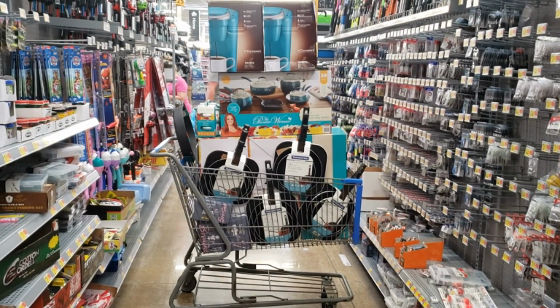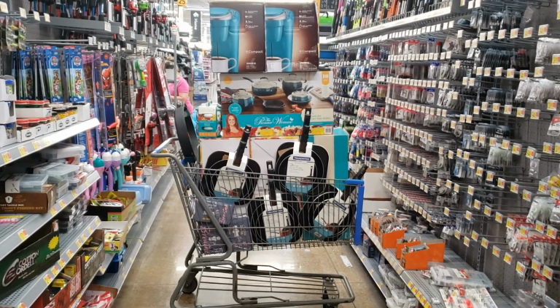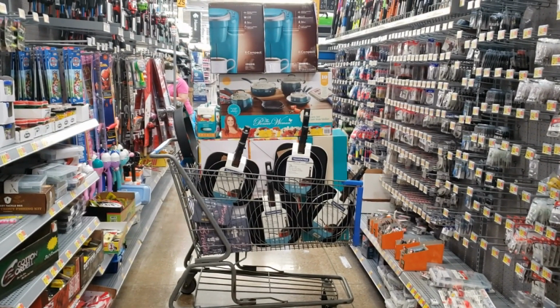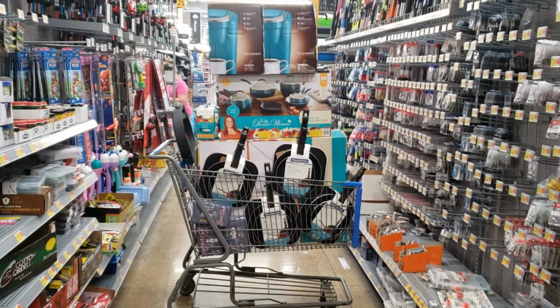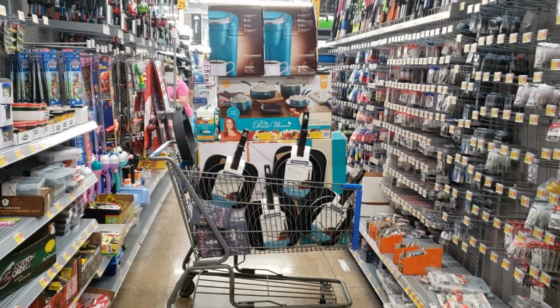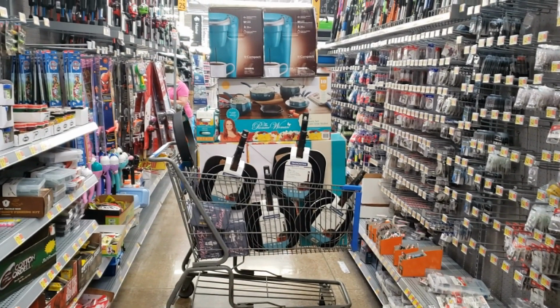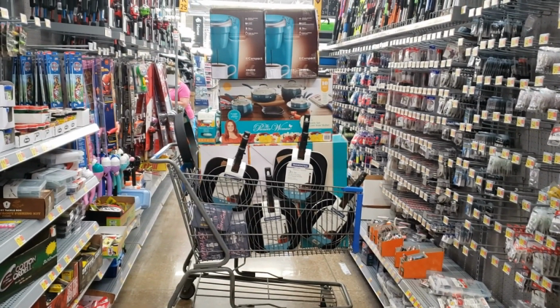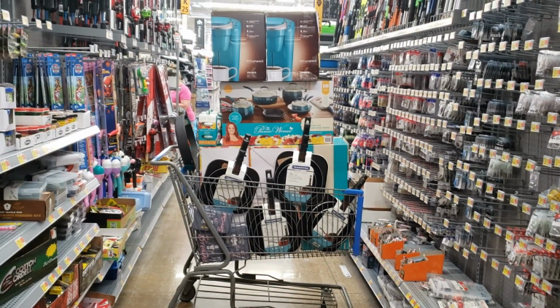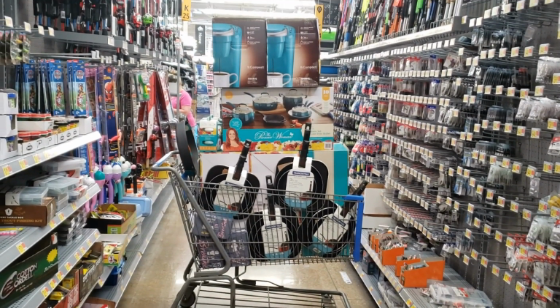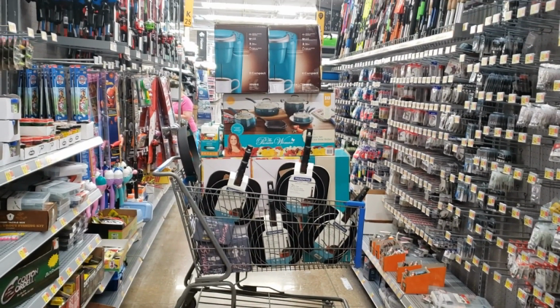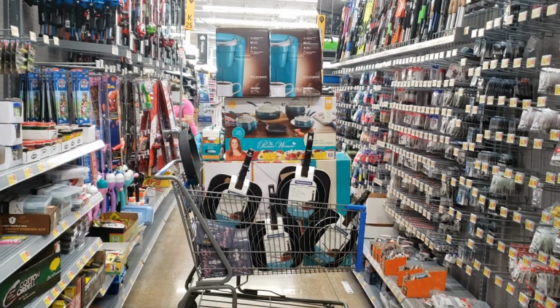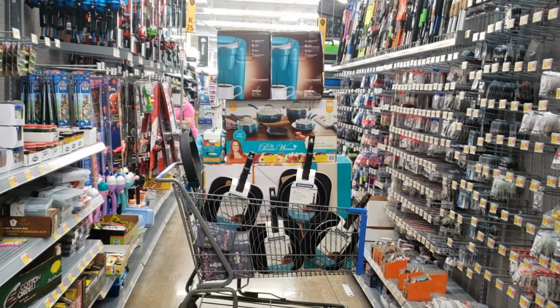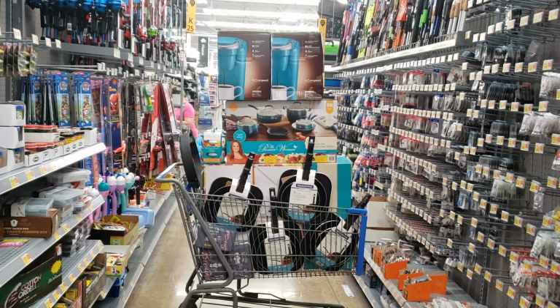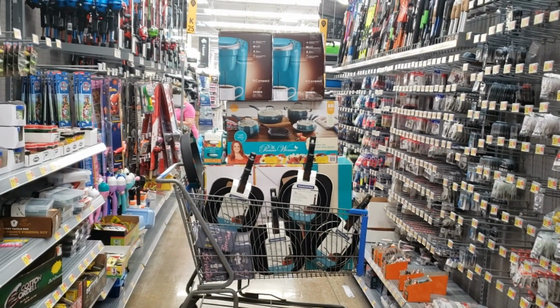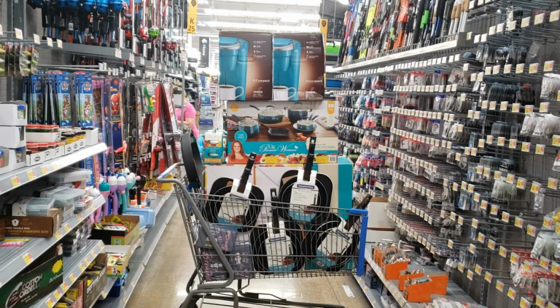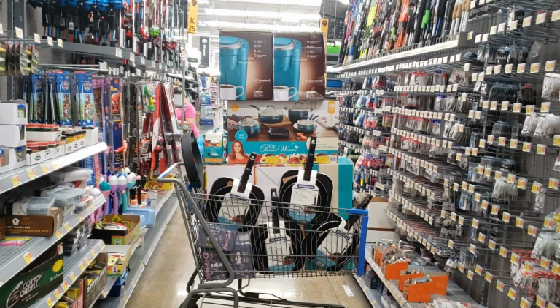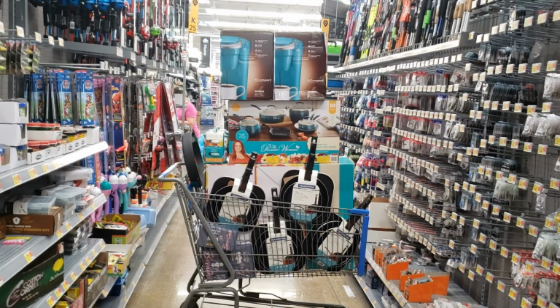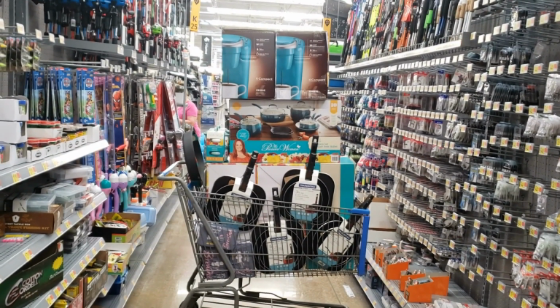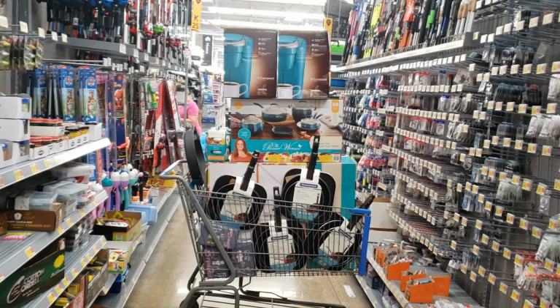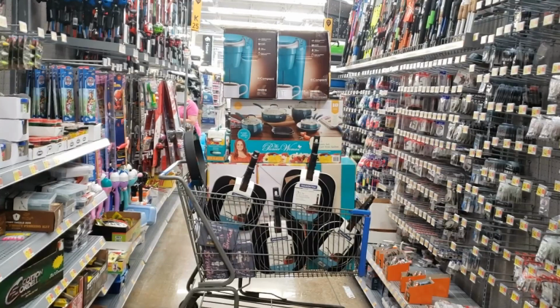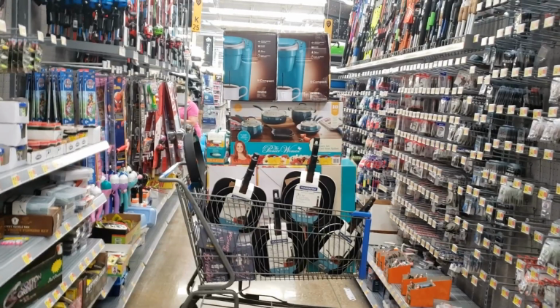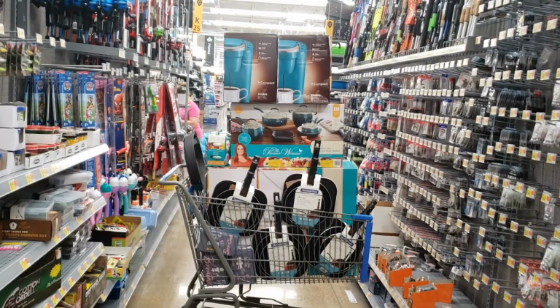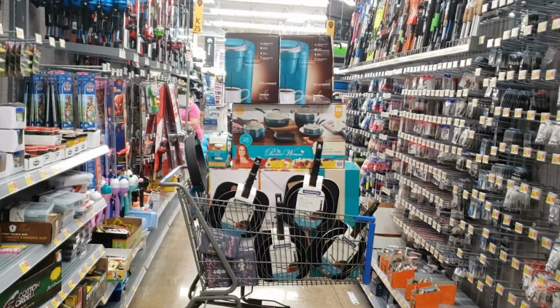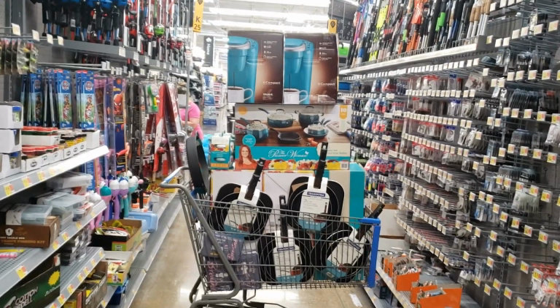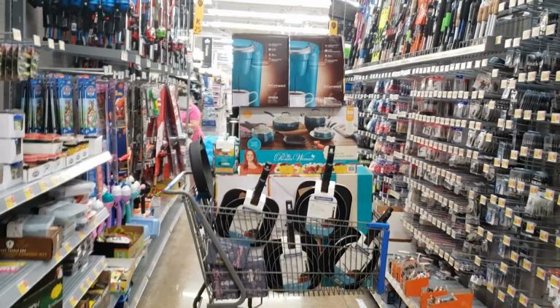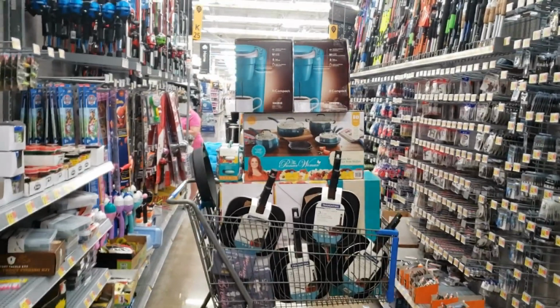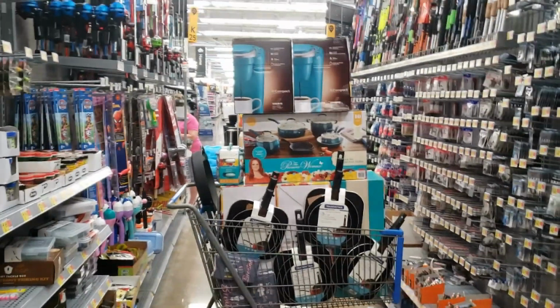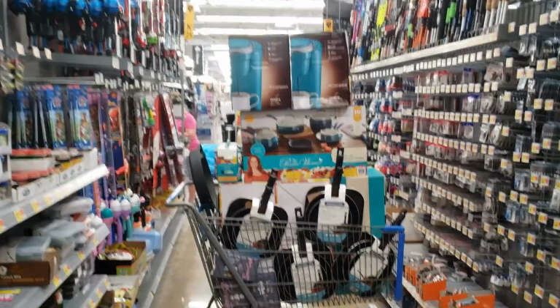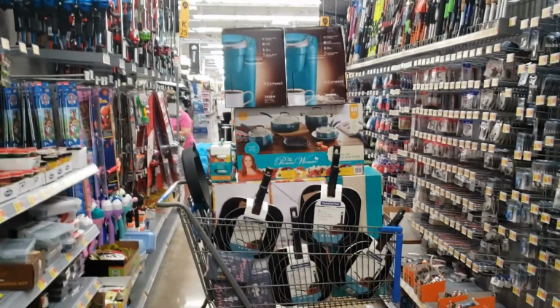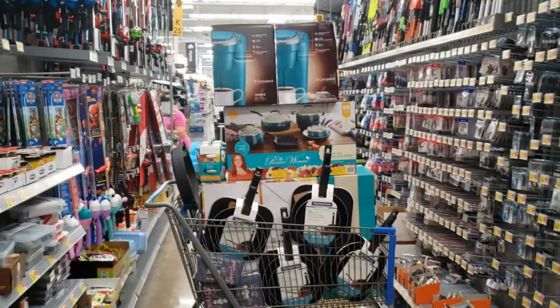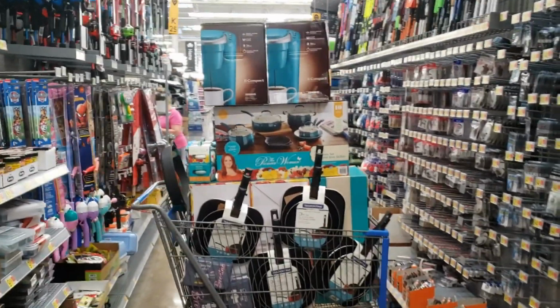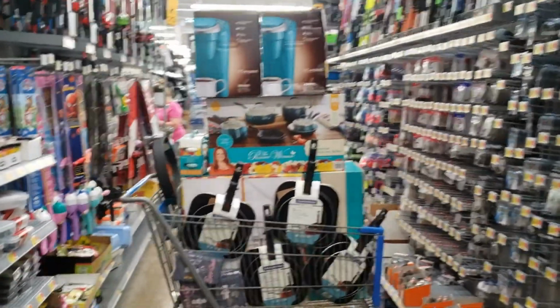Hey y'all, welcome back to Shopping Spree with Leslie. I'm with my husband right now, and guys, I really hit the jackpot on this one.